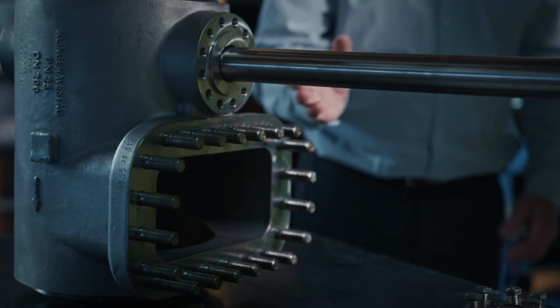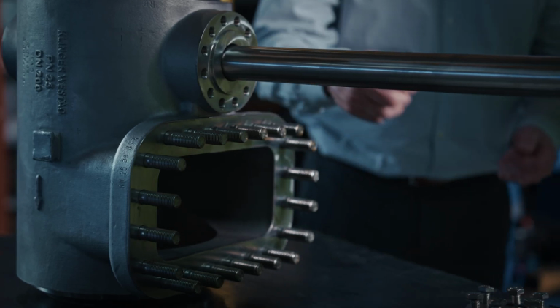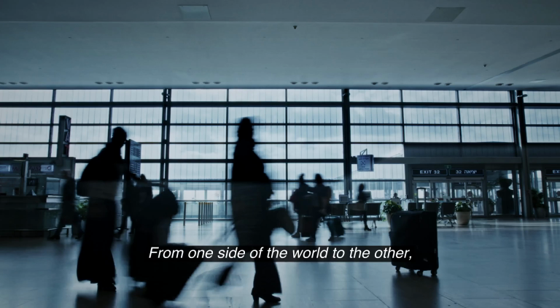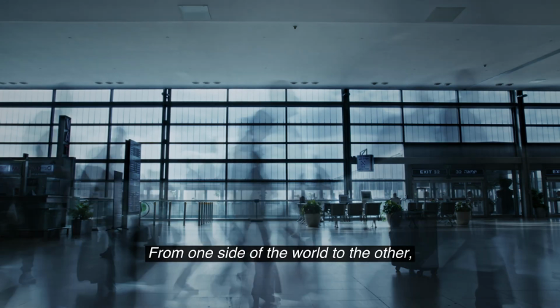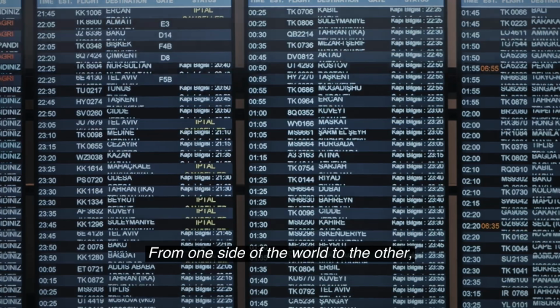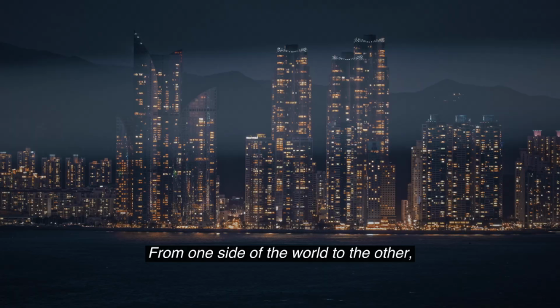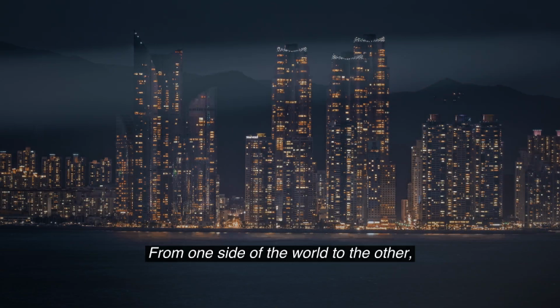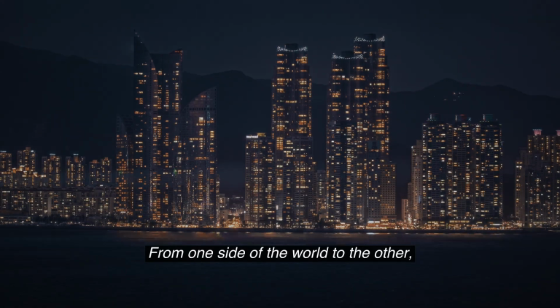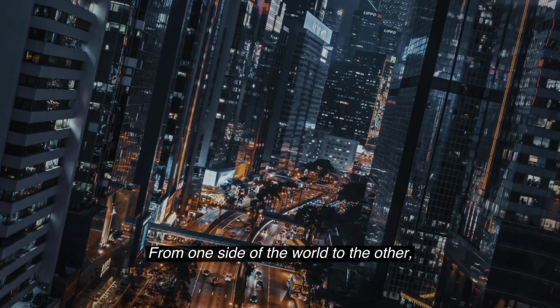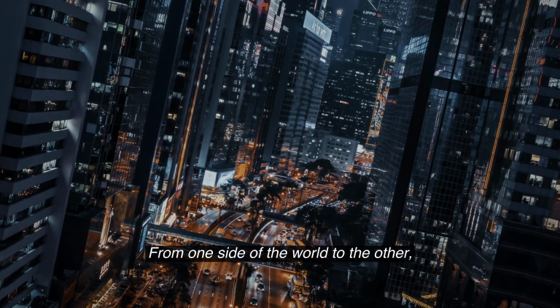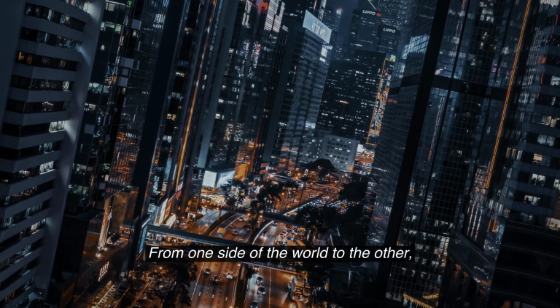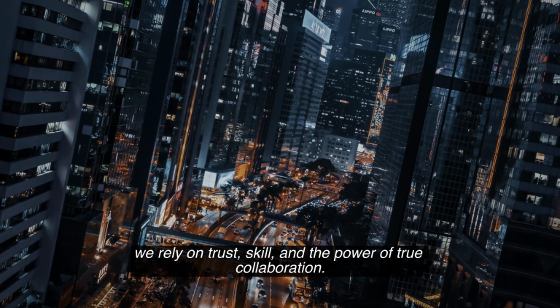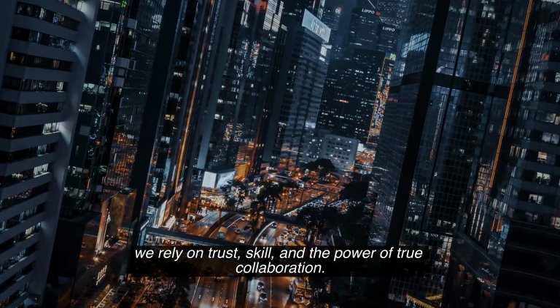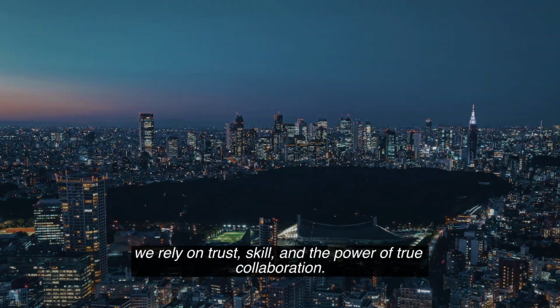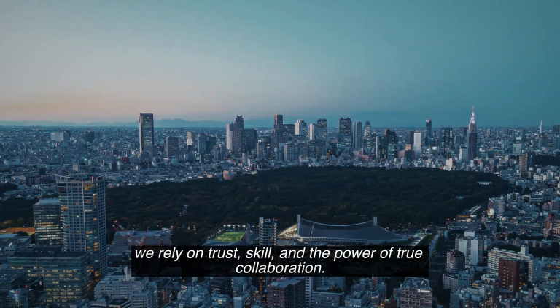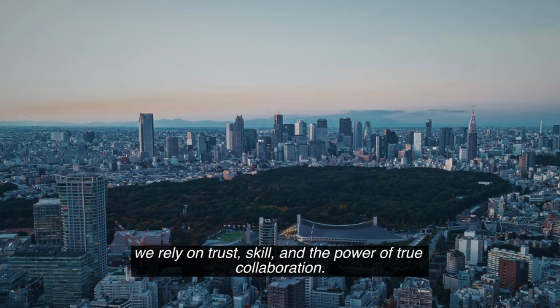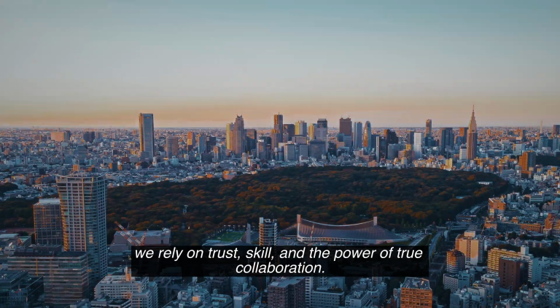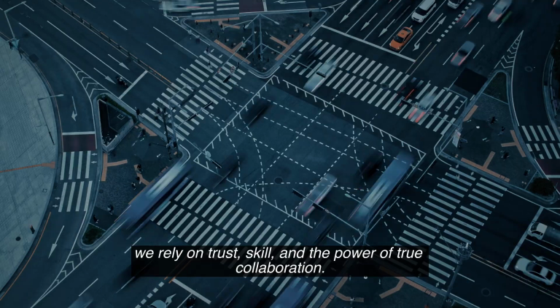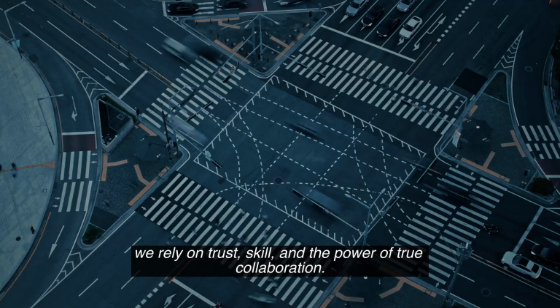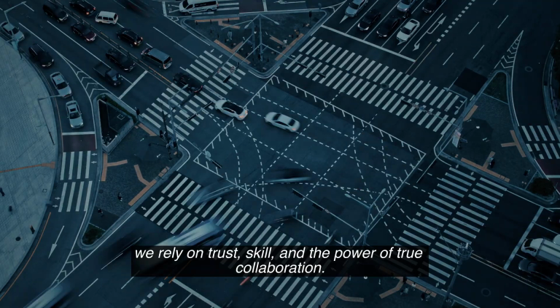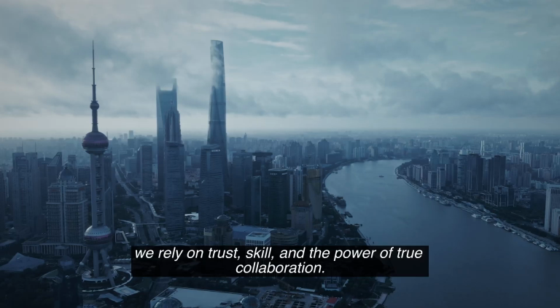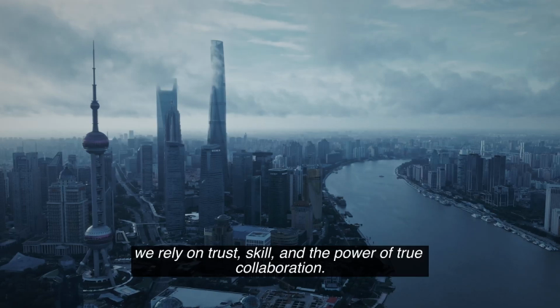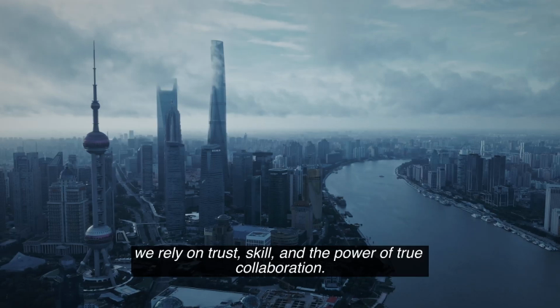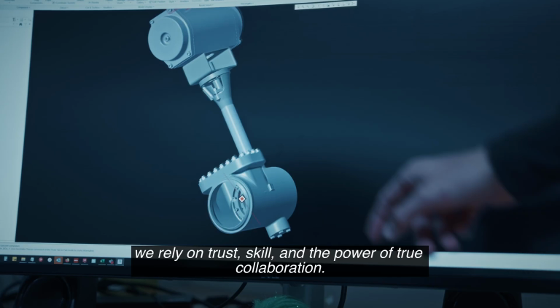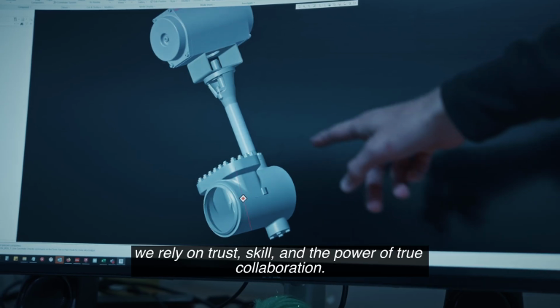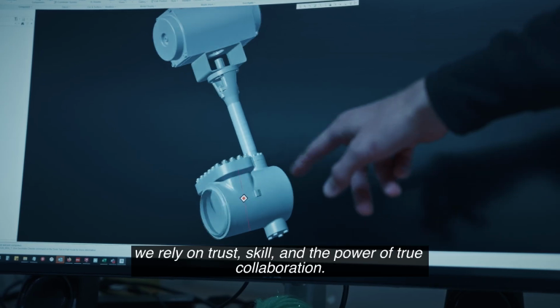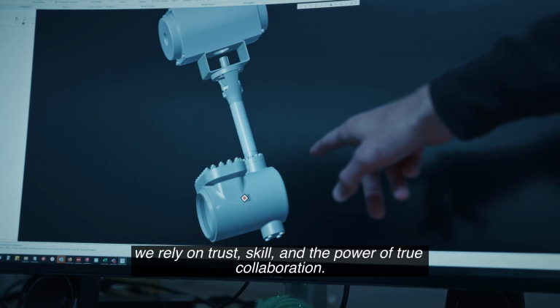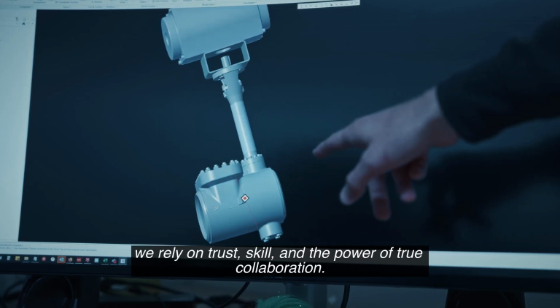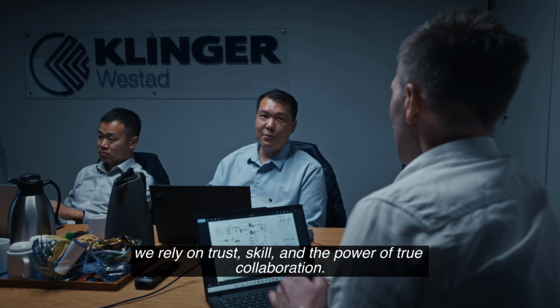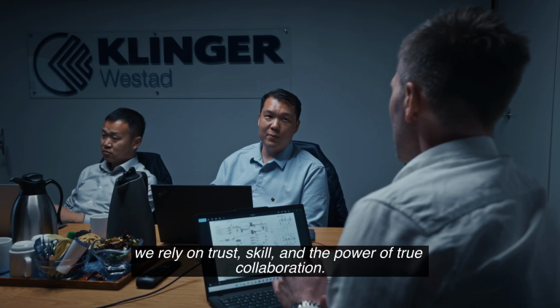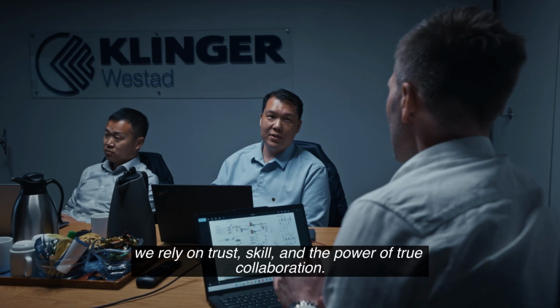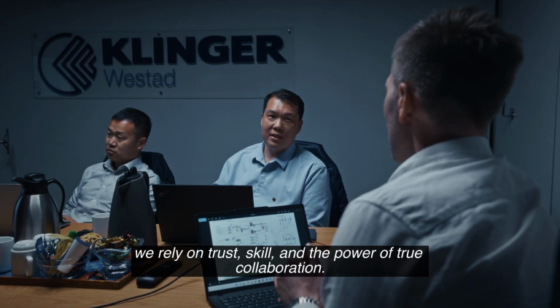From one side of the world to the other, we rely on trust, skill, and the power of true collaboration.